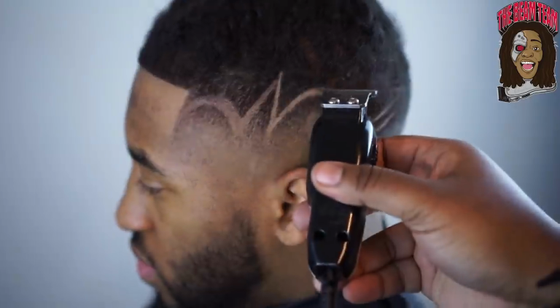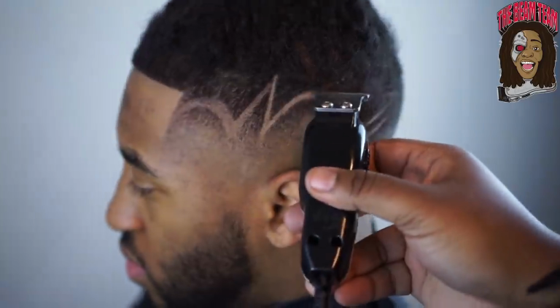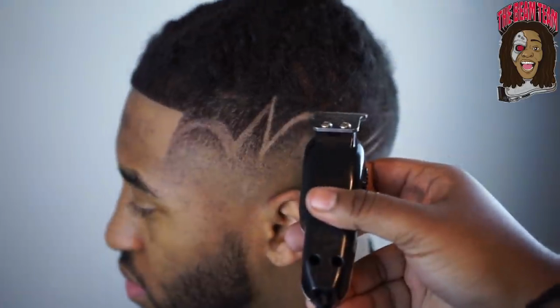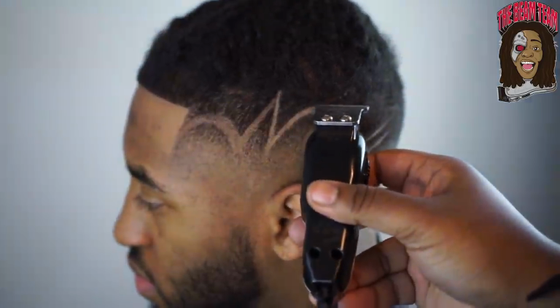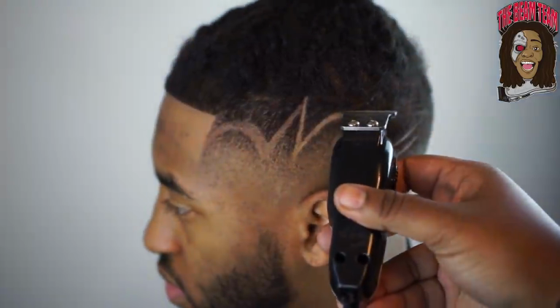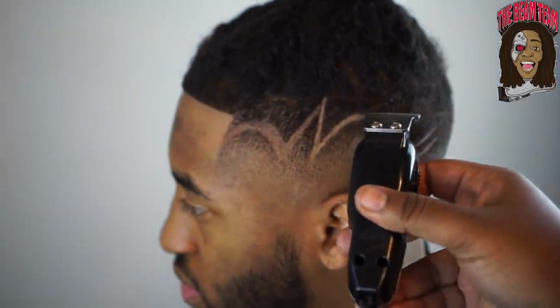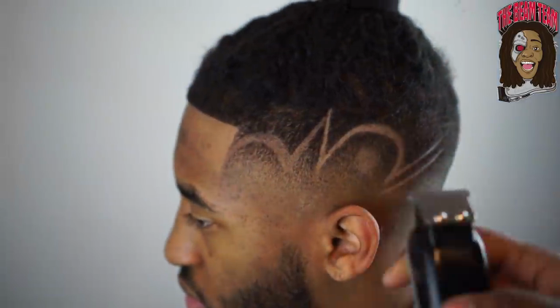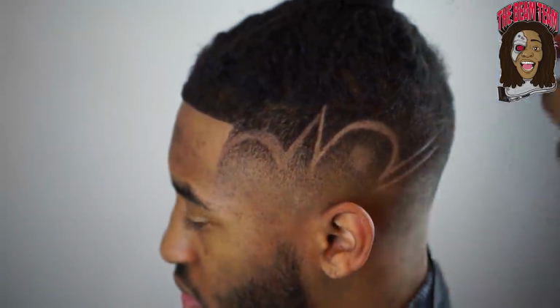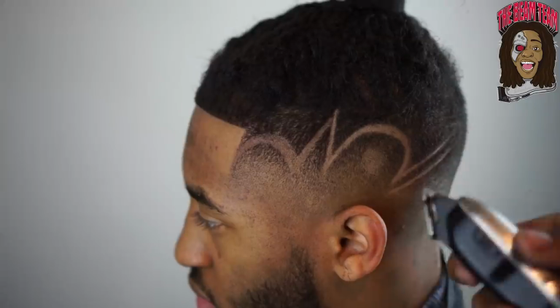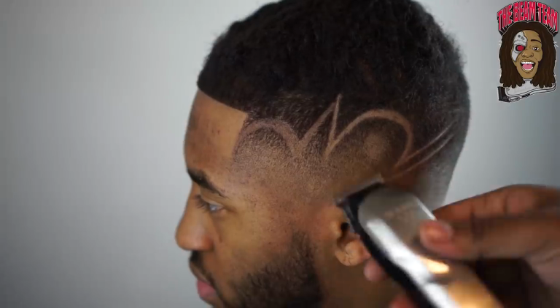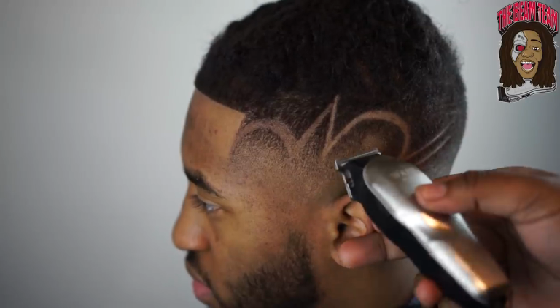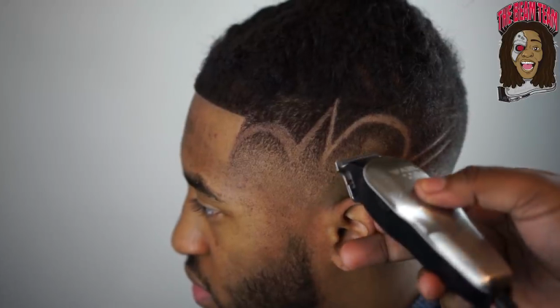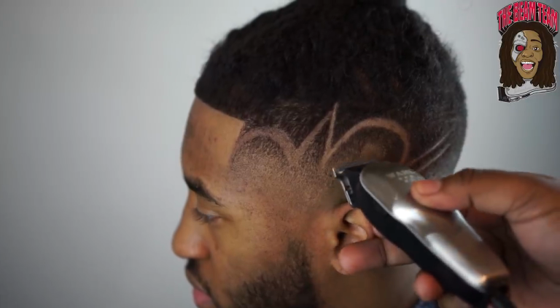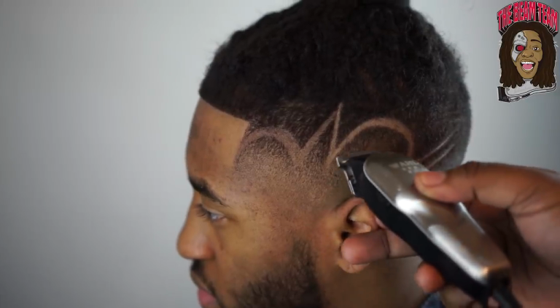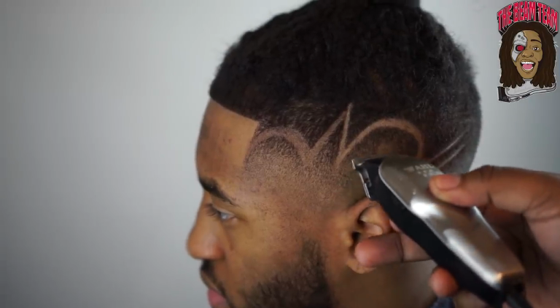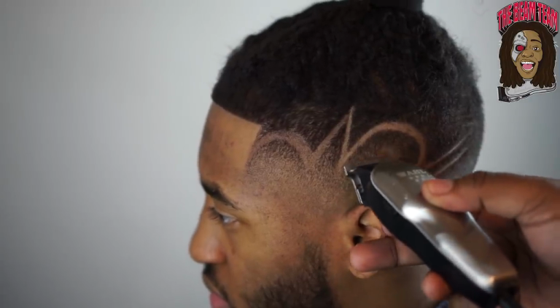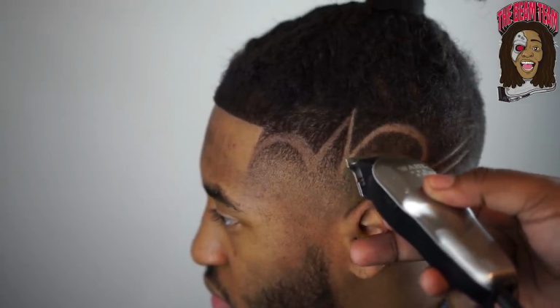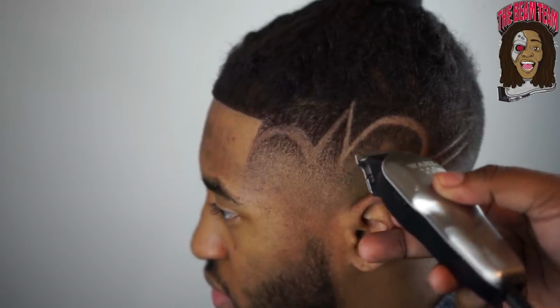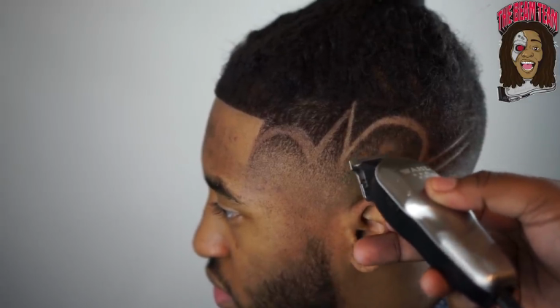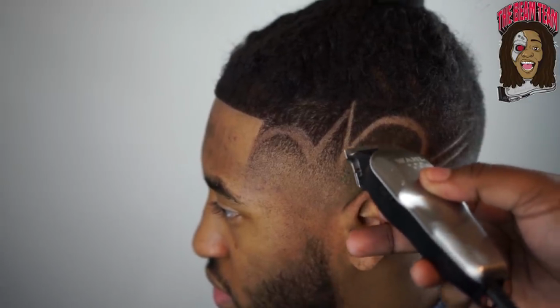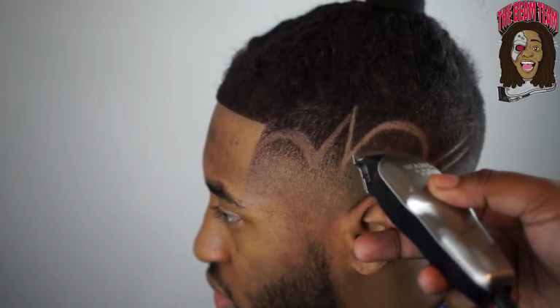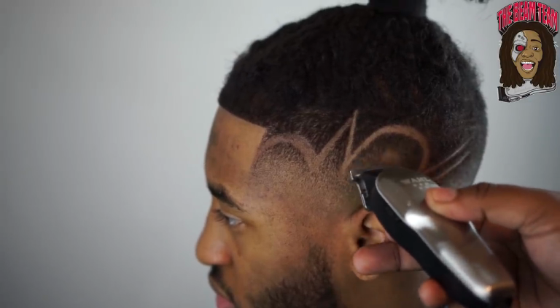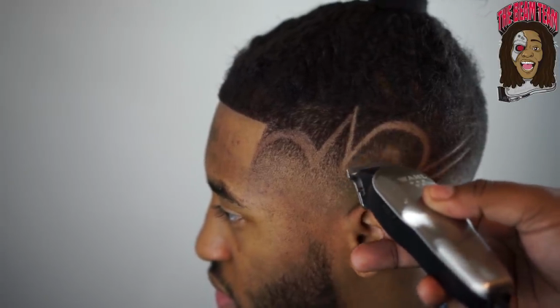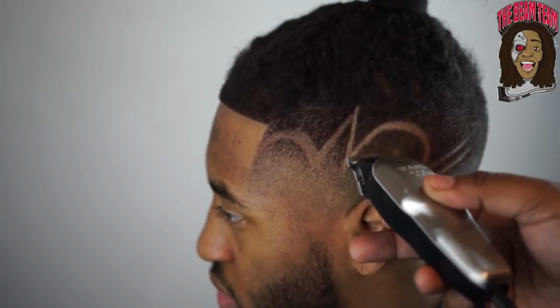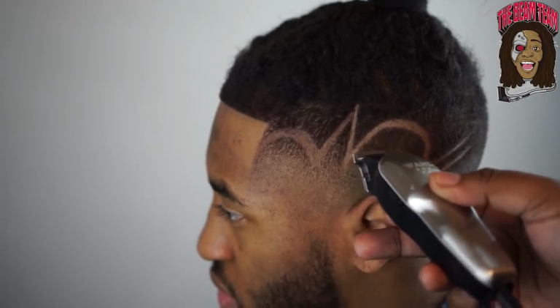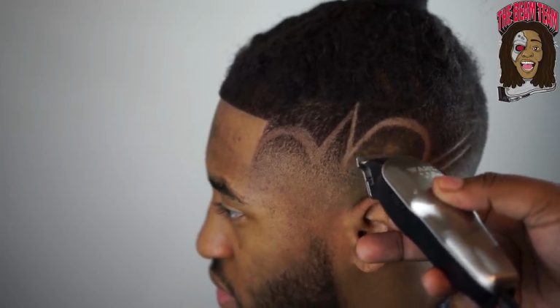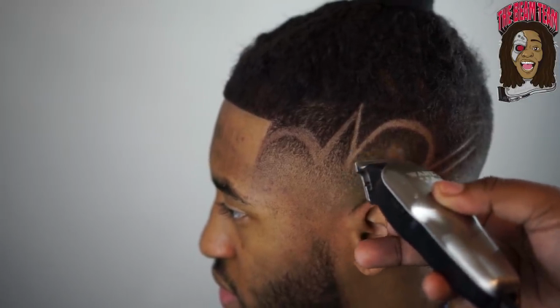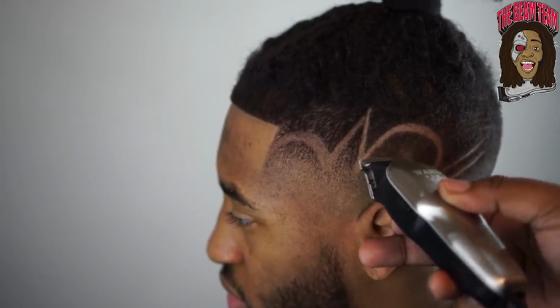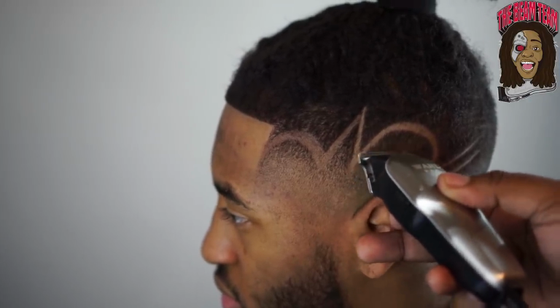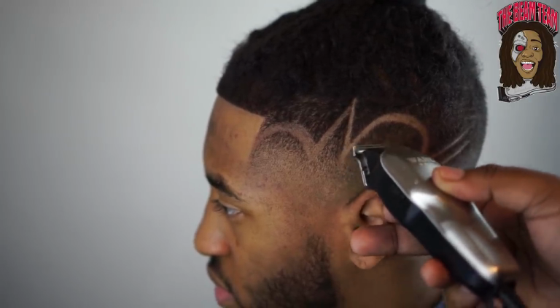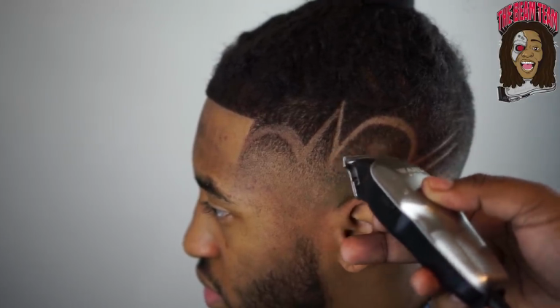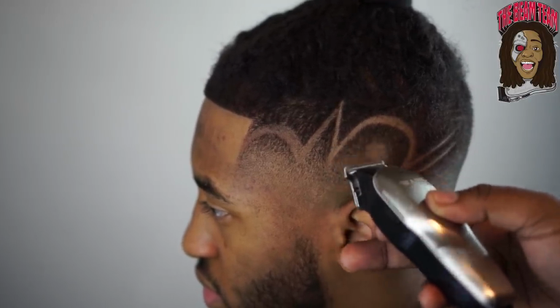As you guys can see, we're getting this design right — just stretching it out in certain places and doing some clean-up work.